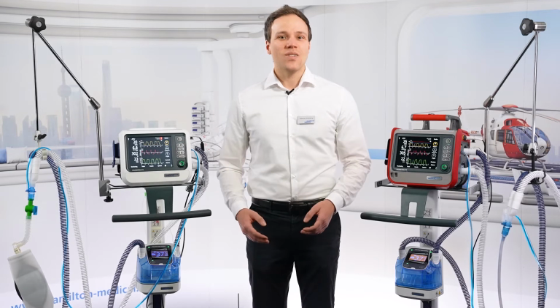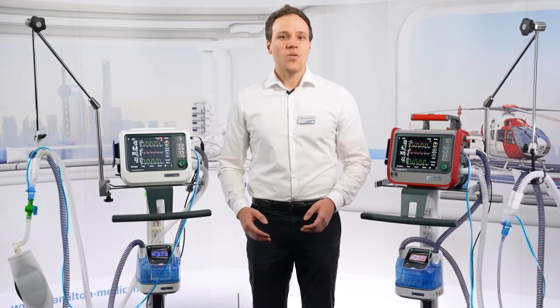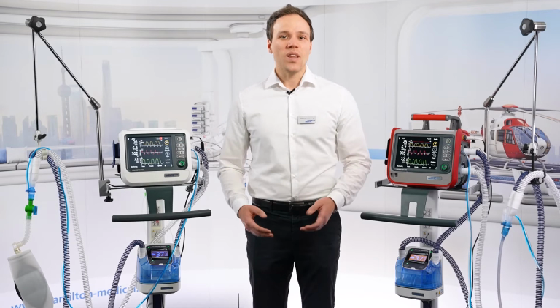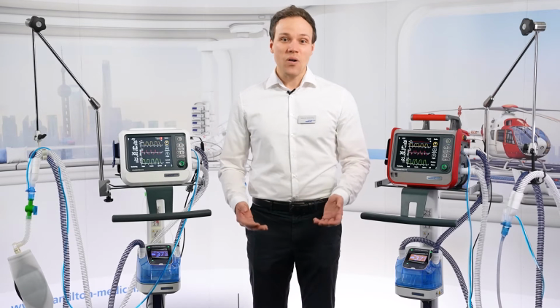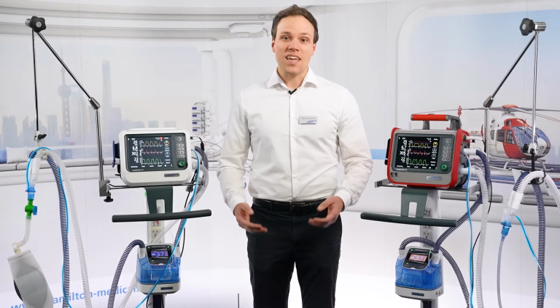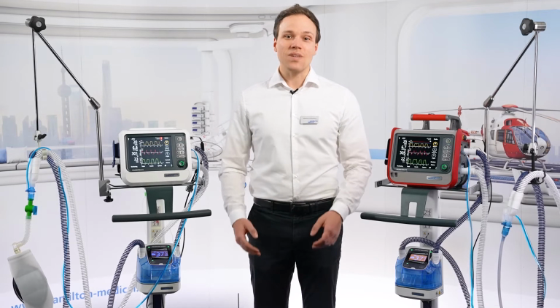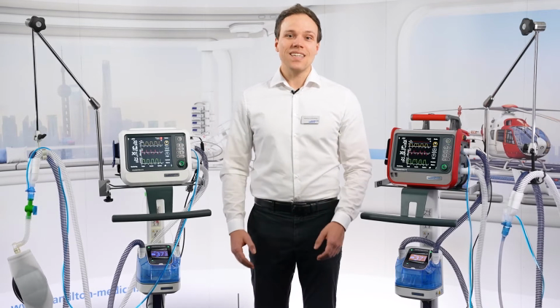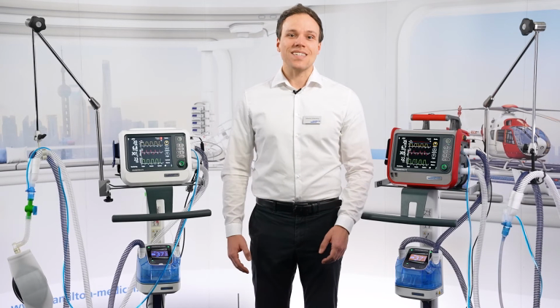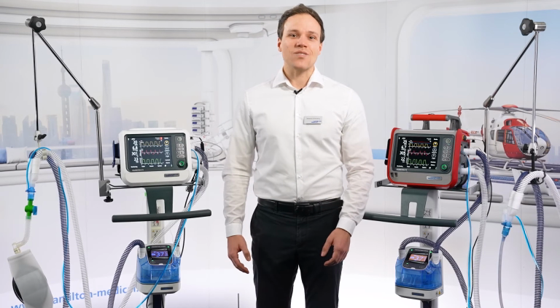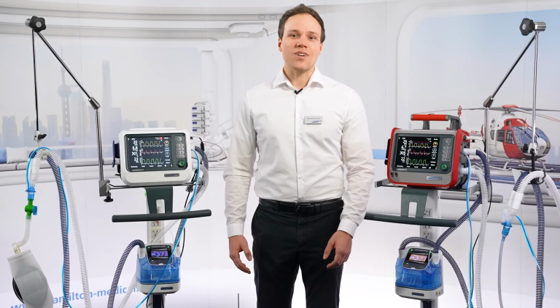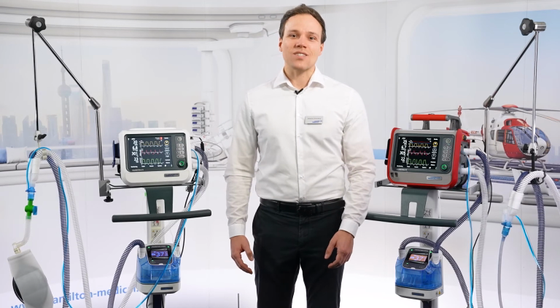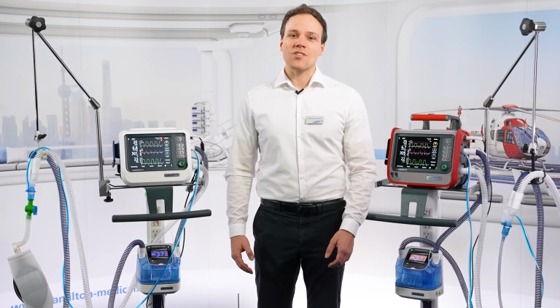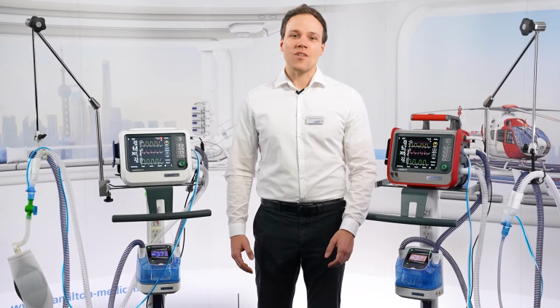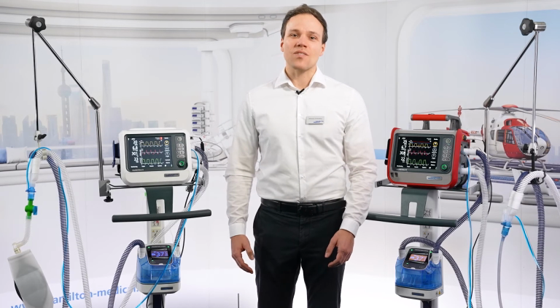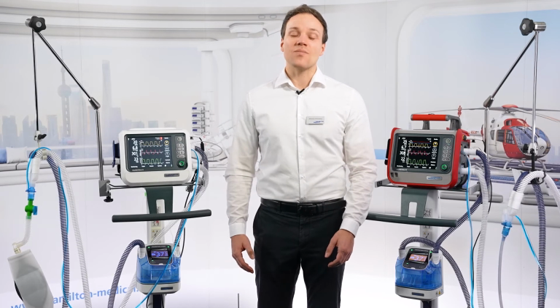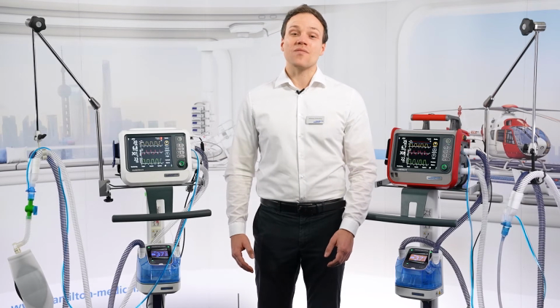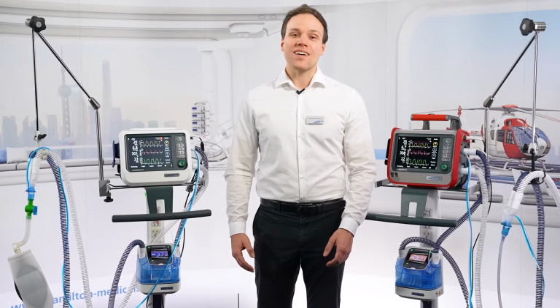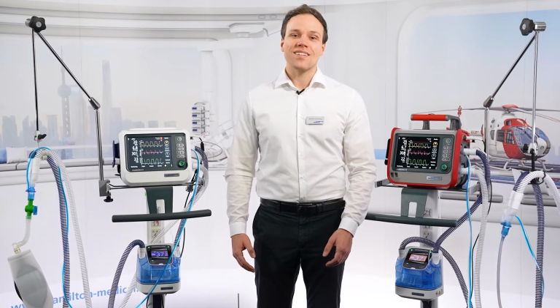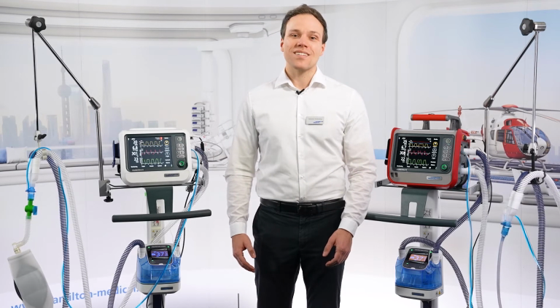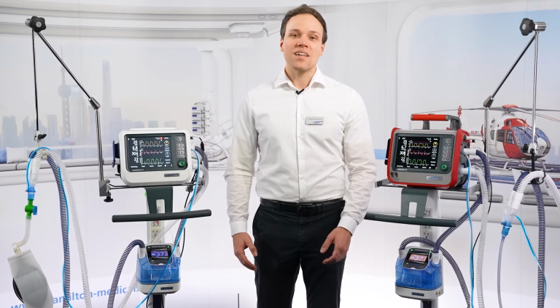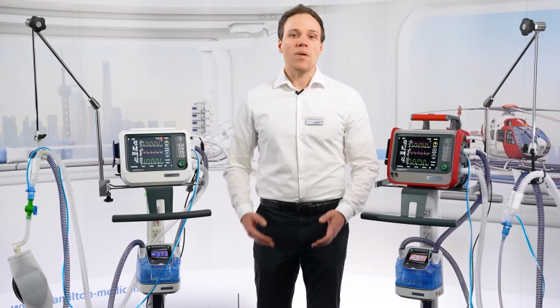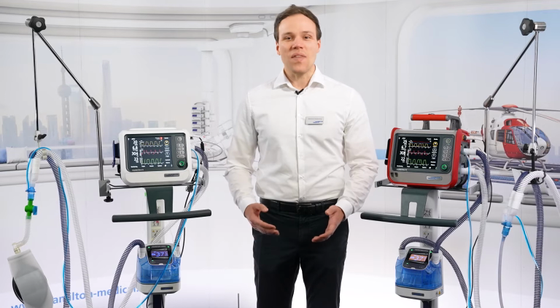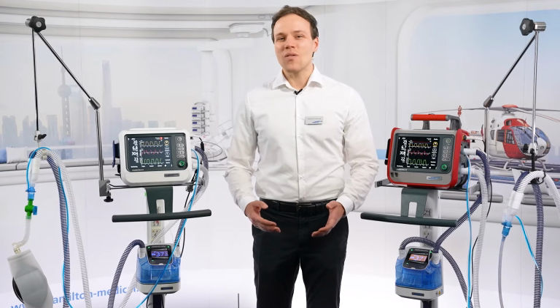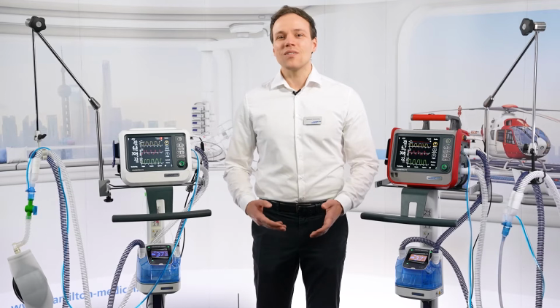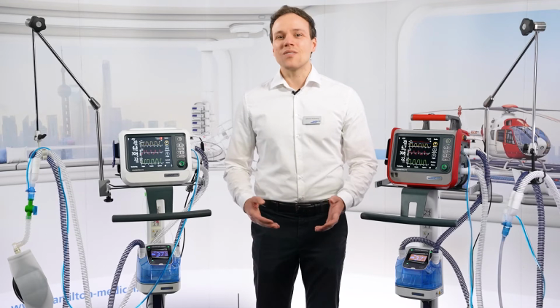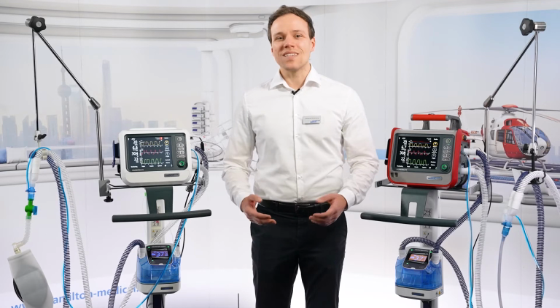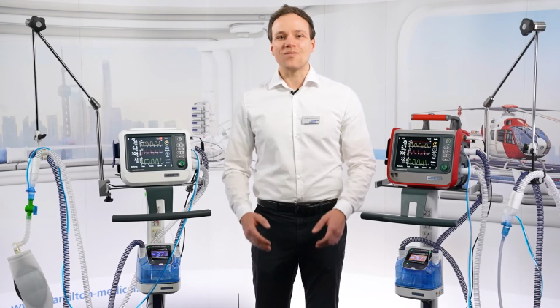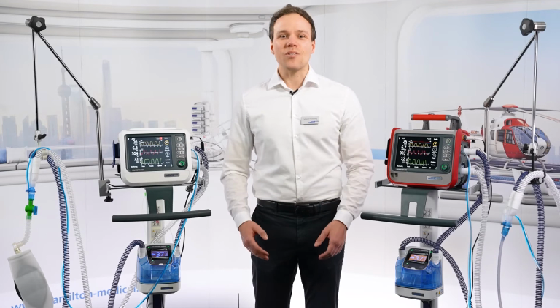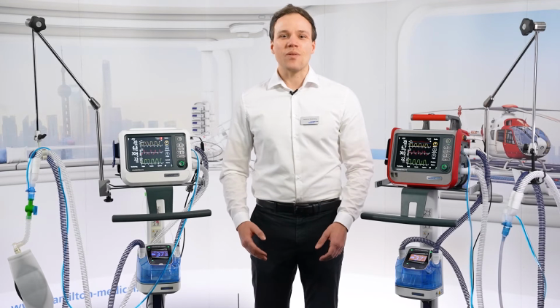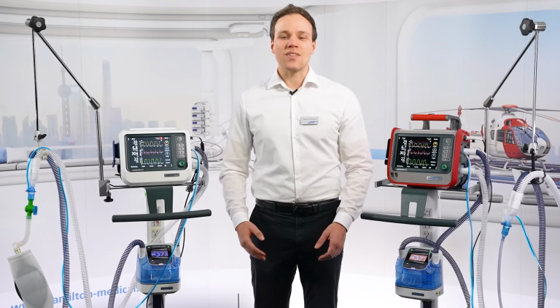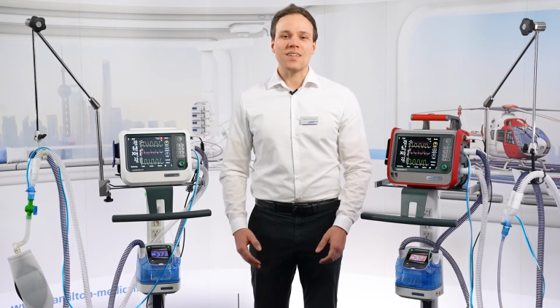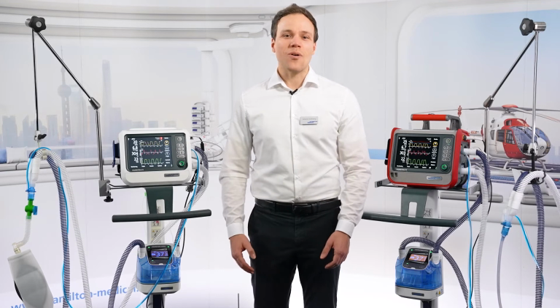We know it can be easy to forget switching off the humidifier, but now you don't need to worry about this anymore.